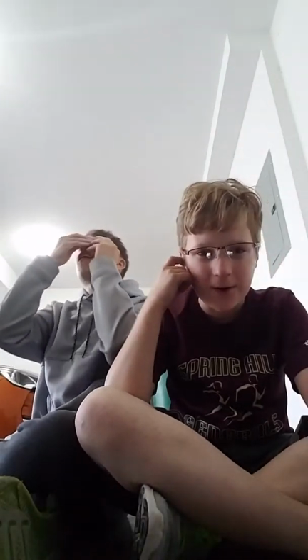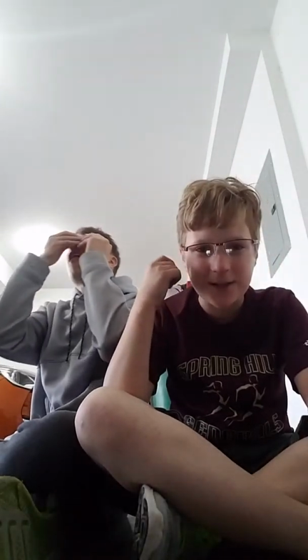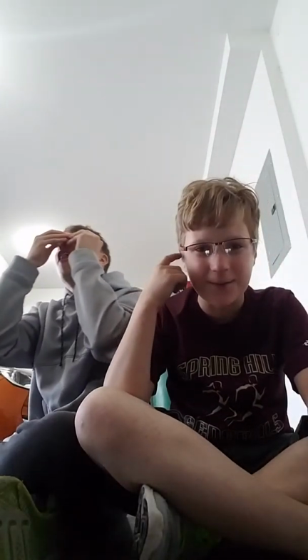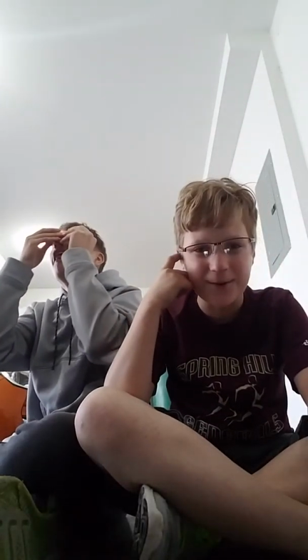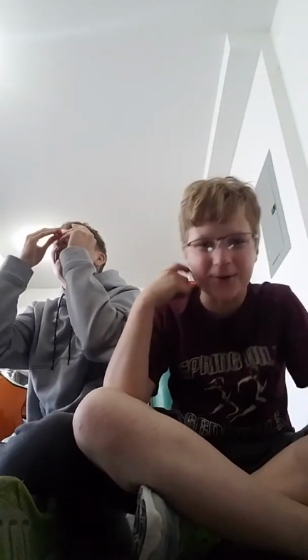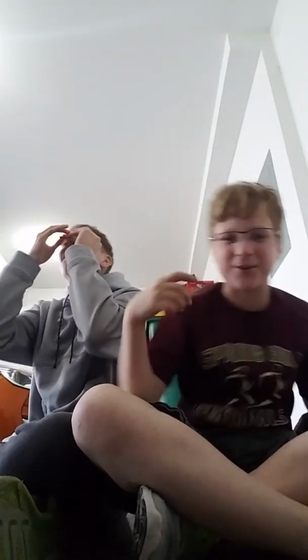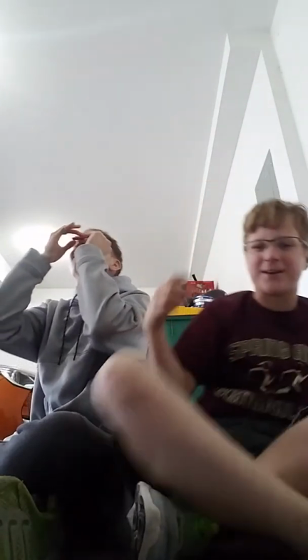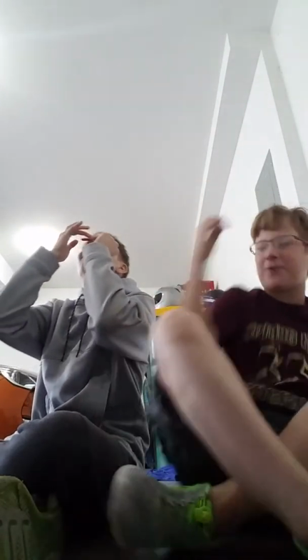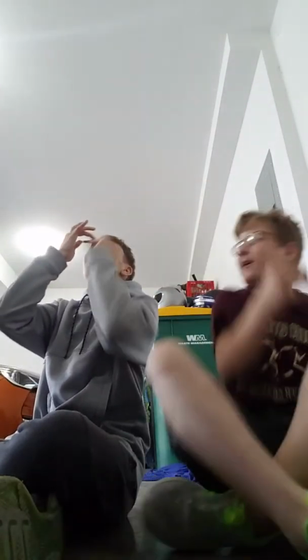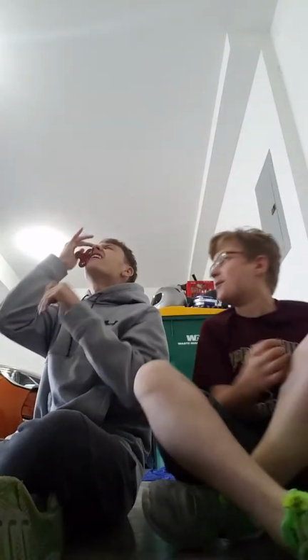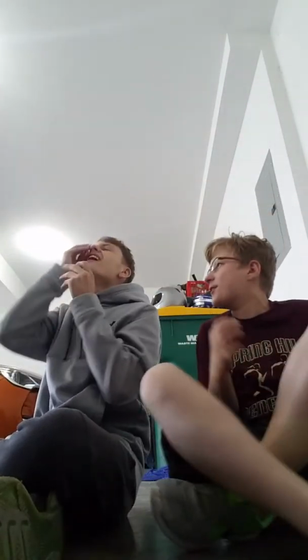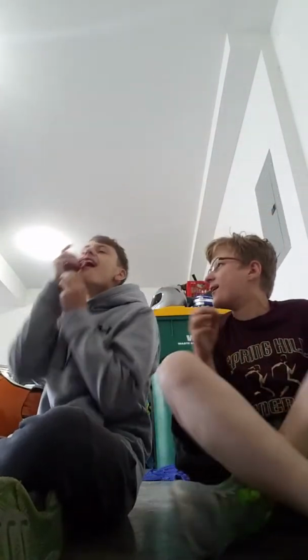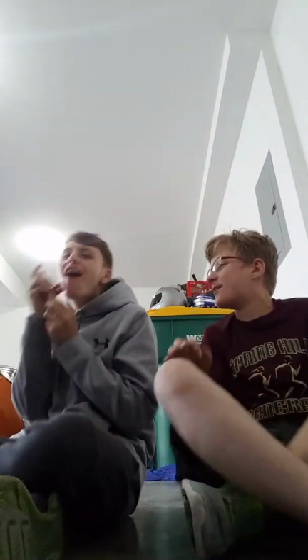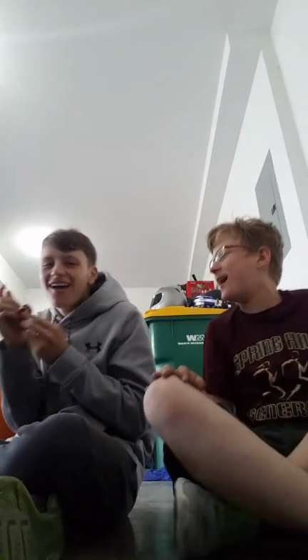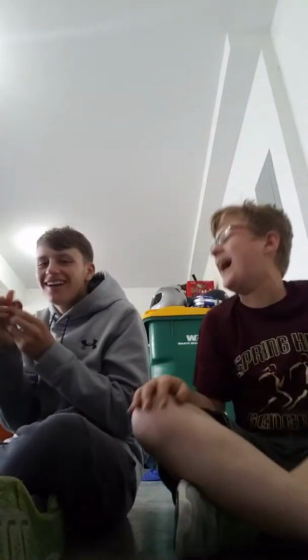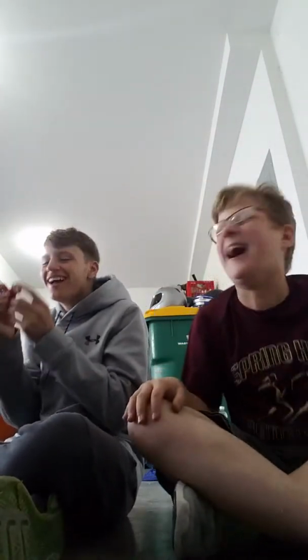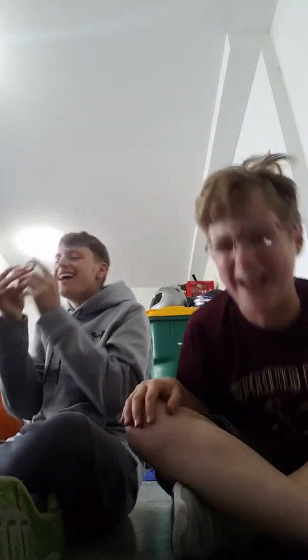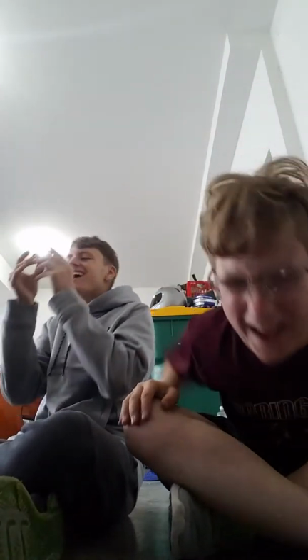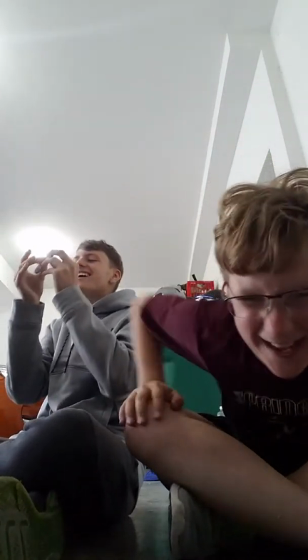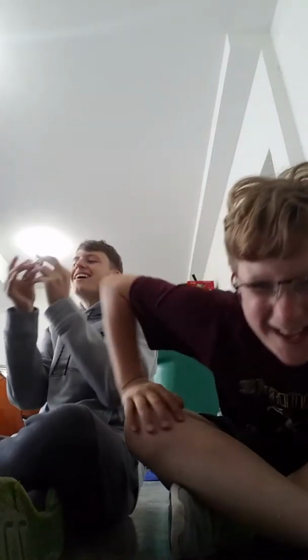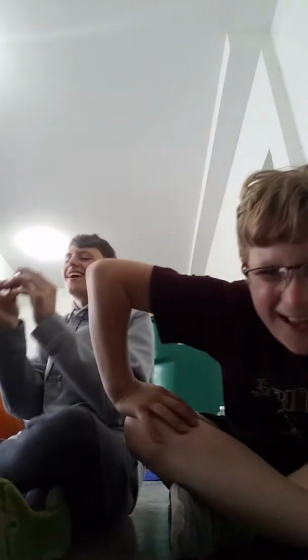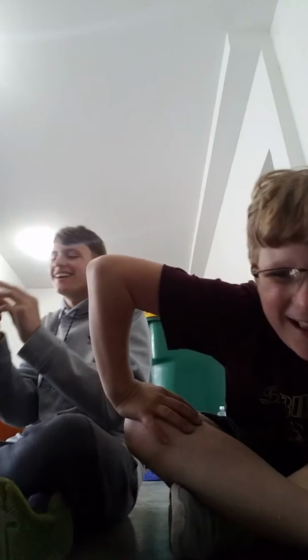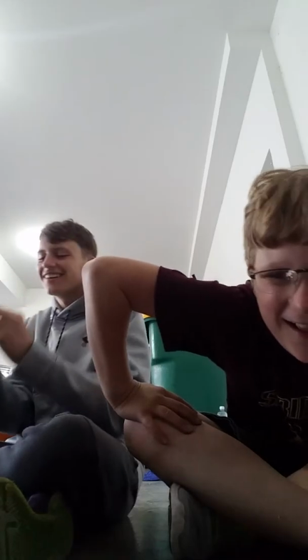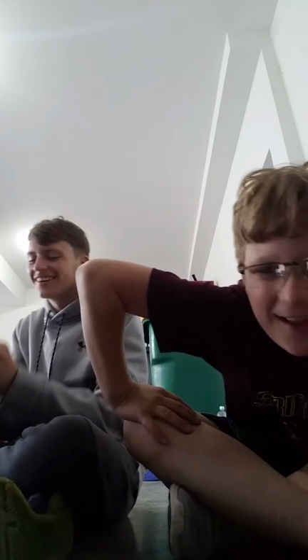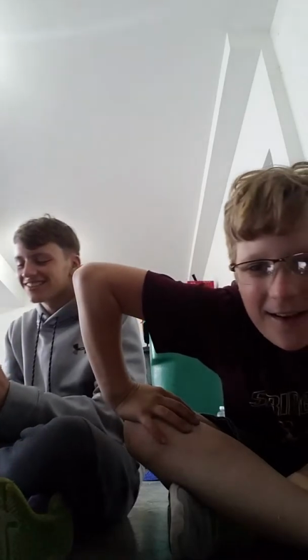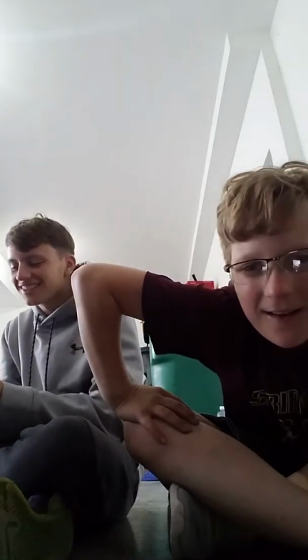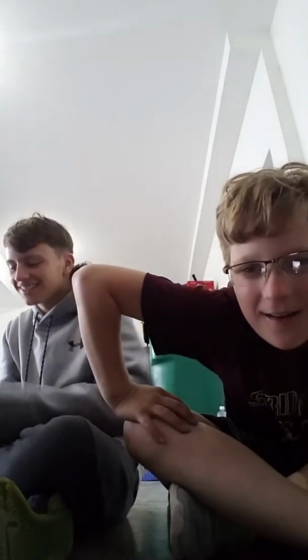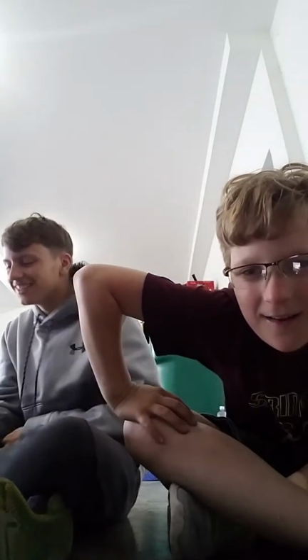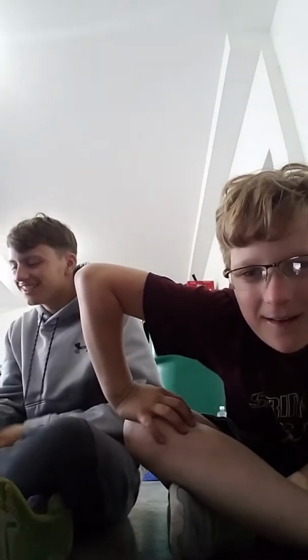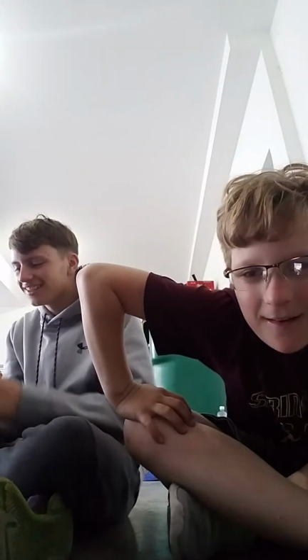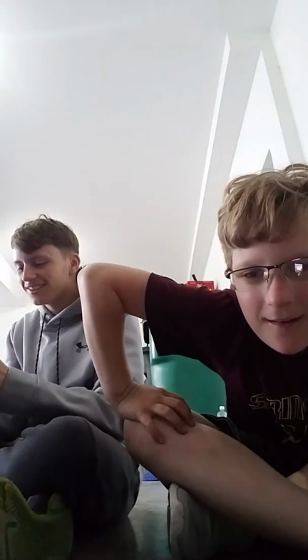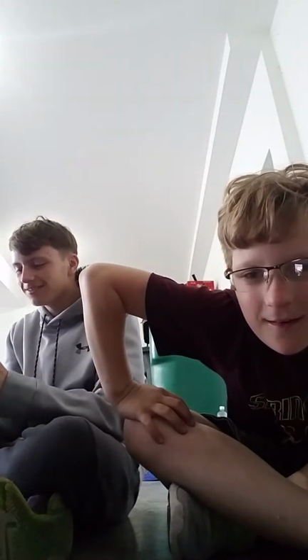Grant's gonna be doing a trick. Go Grant, go Grant. Alright, here's my trick. Hold up.